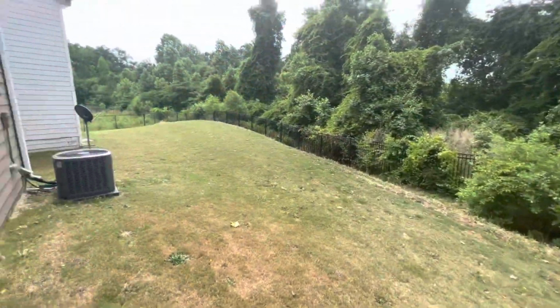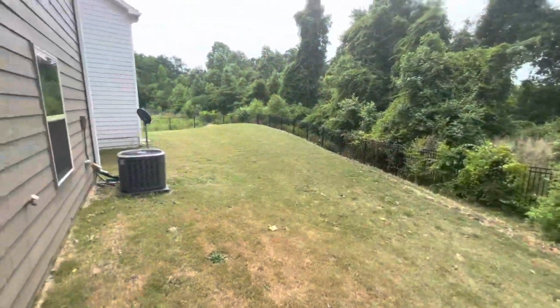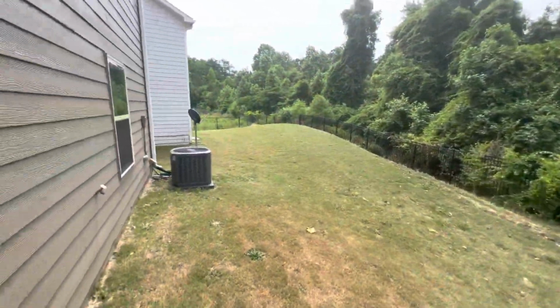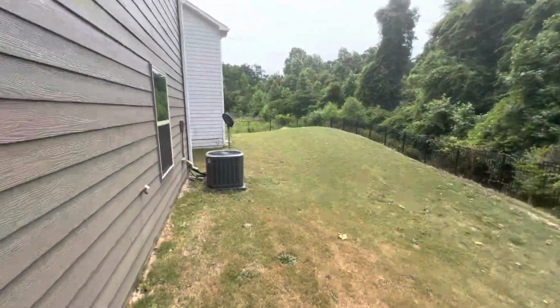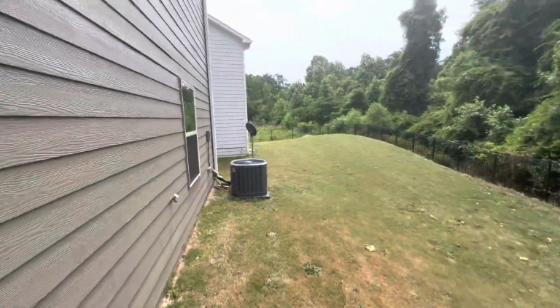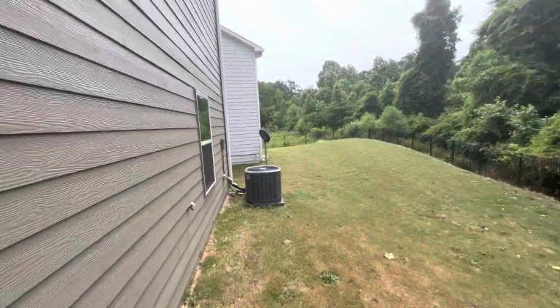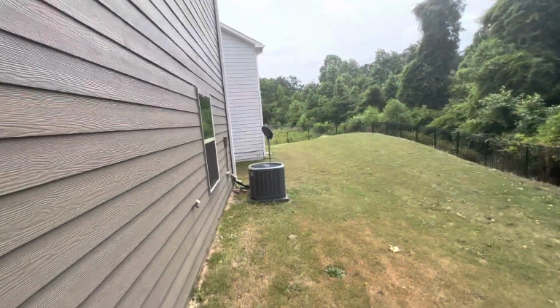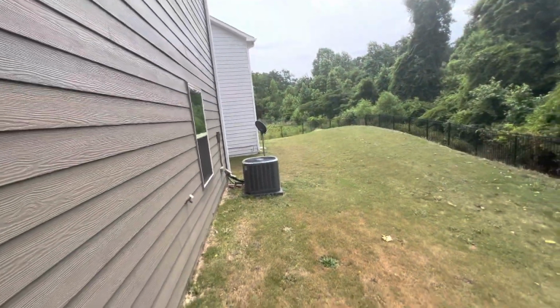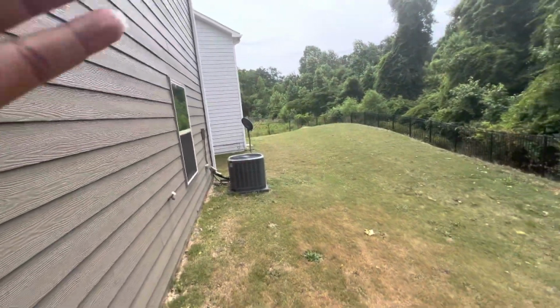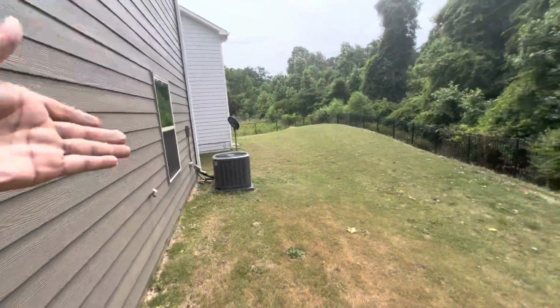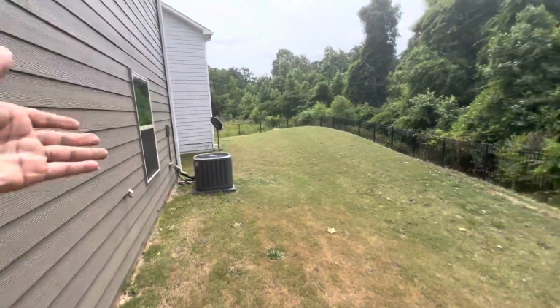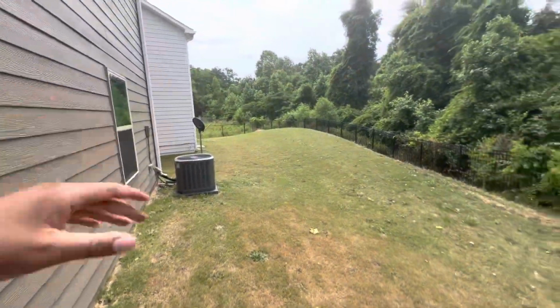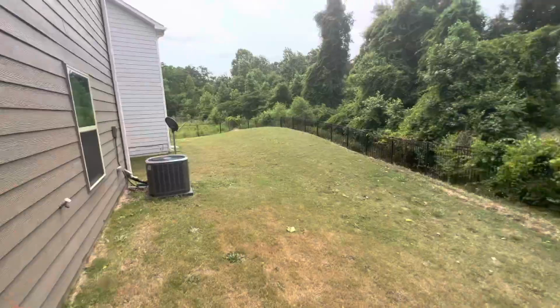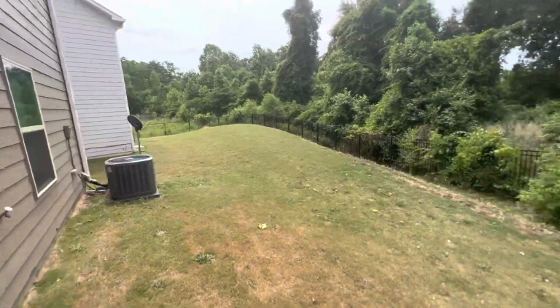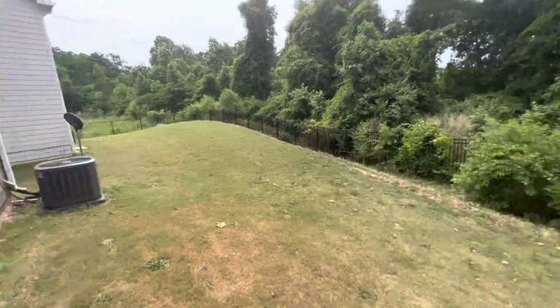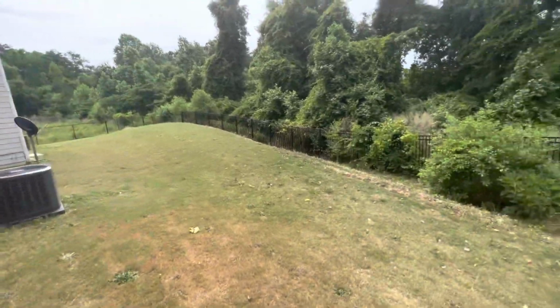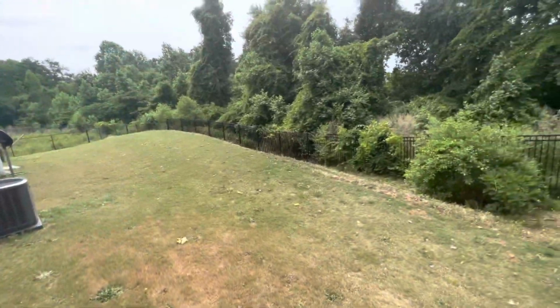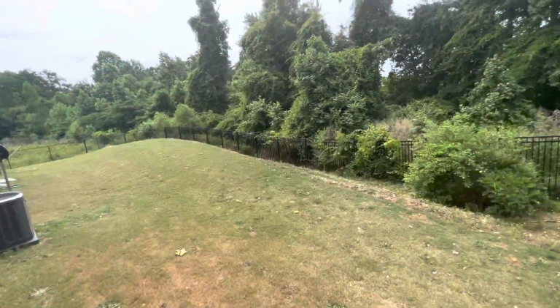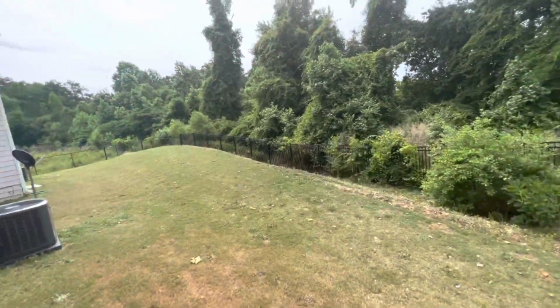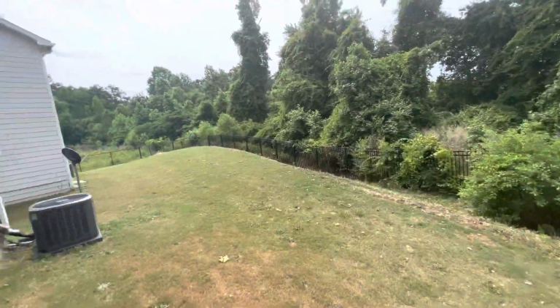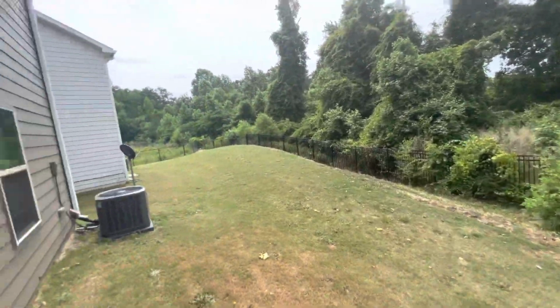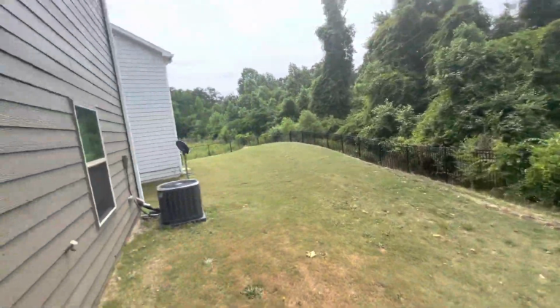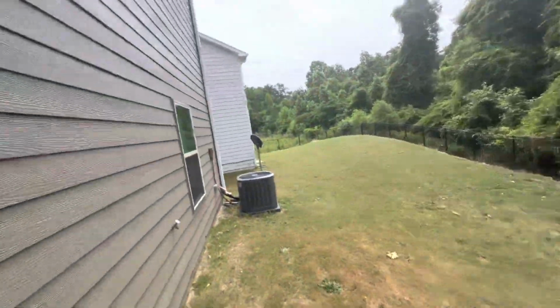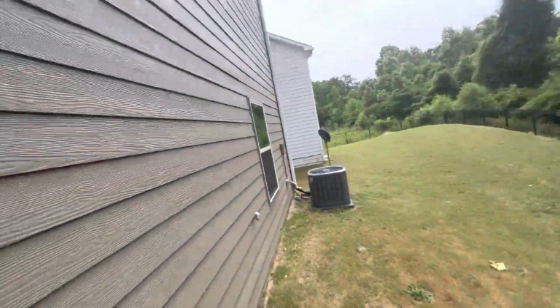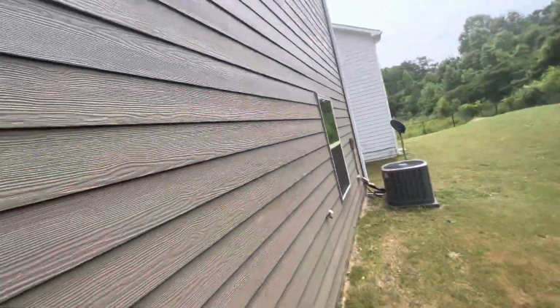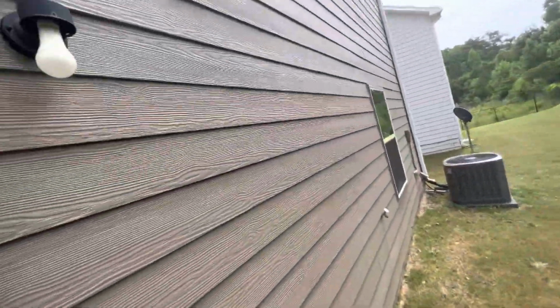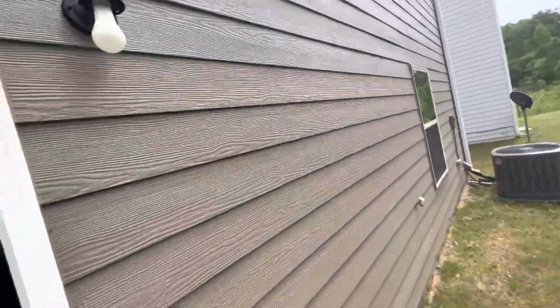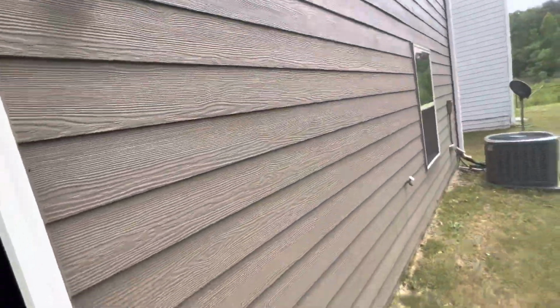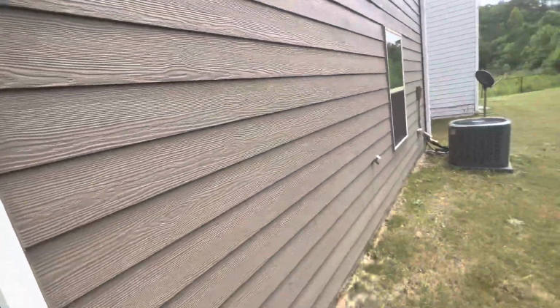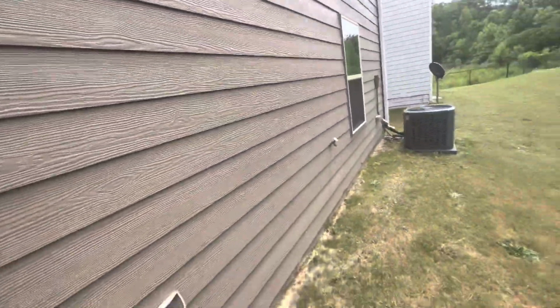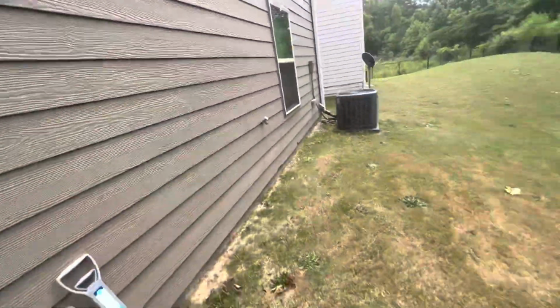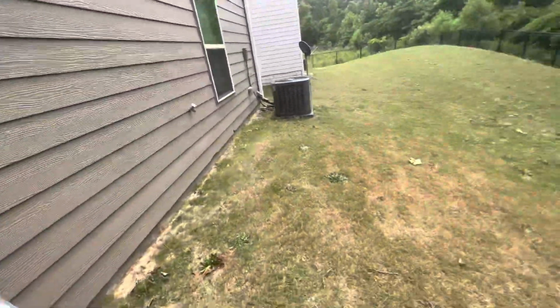Brand new AC — I said 2019, everything new. Back of the house.